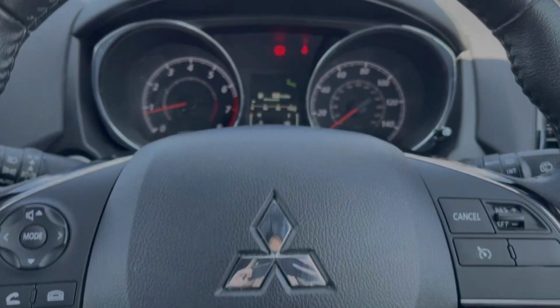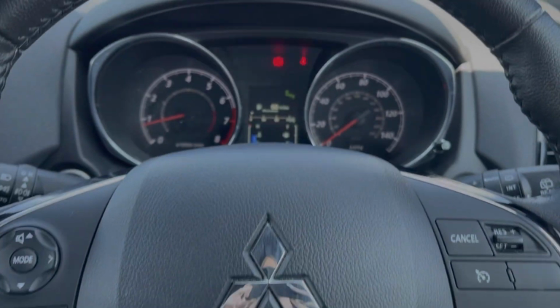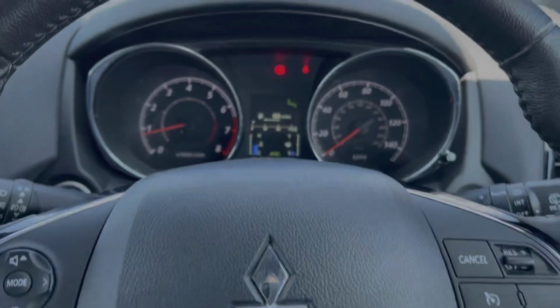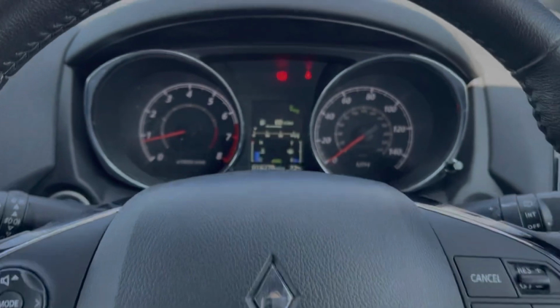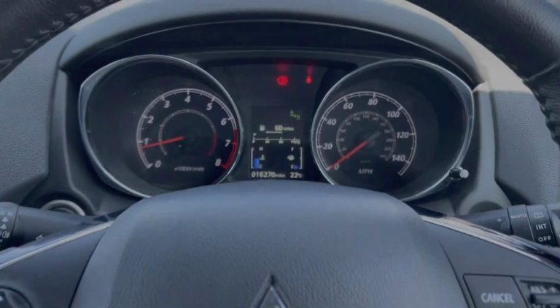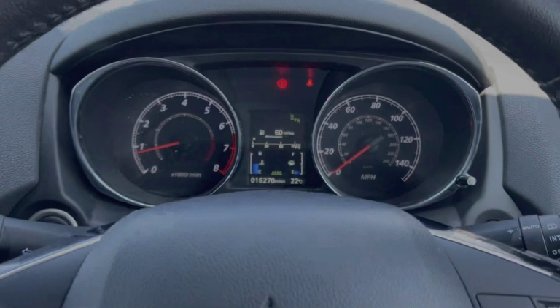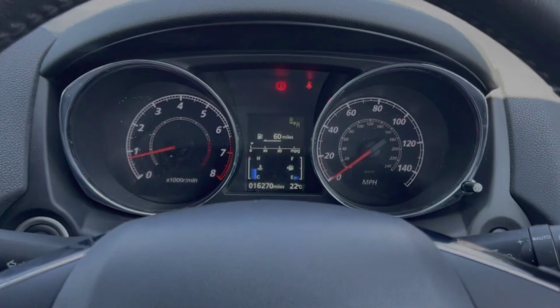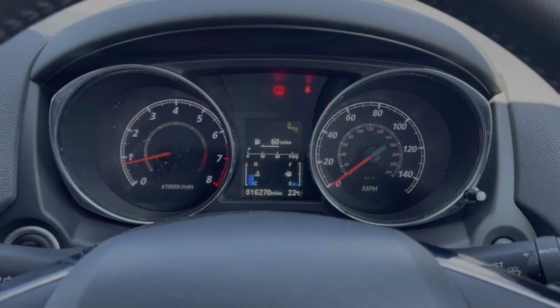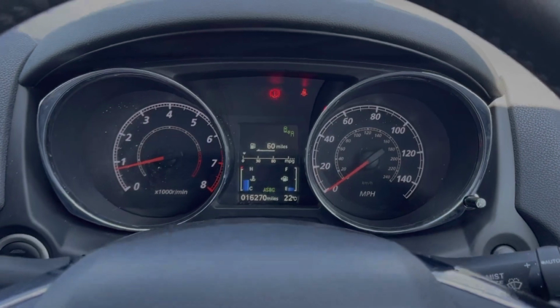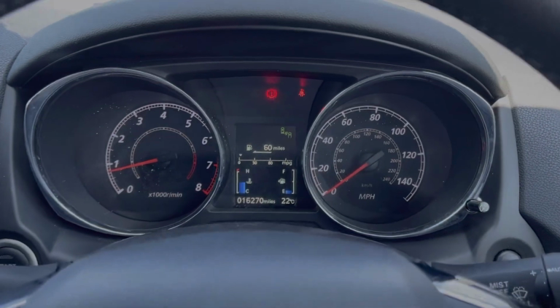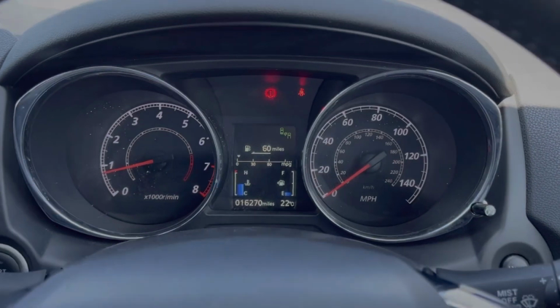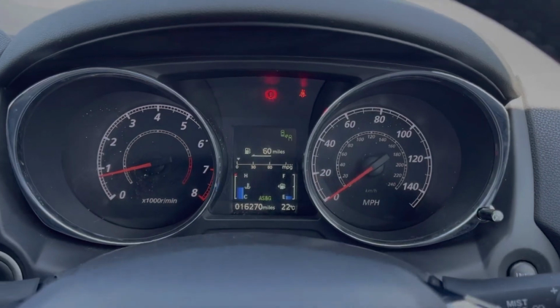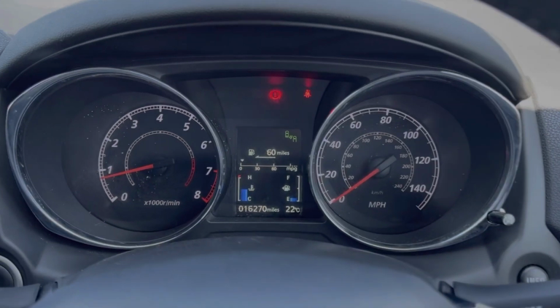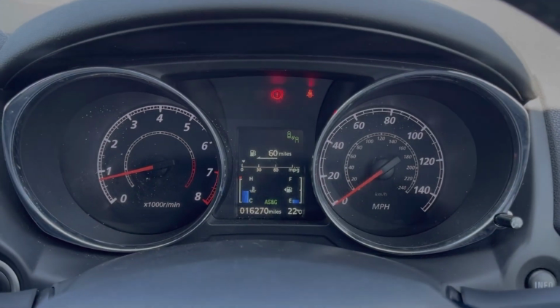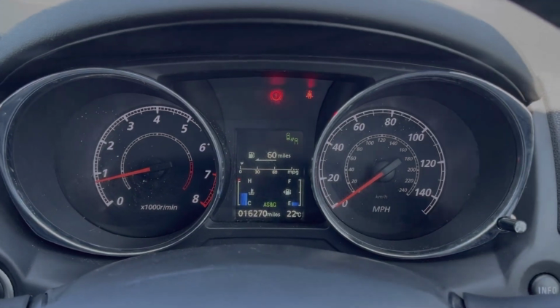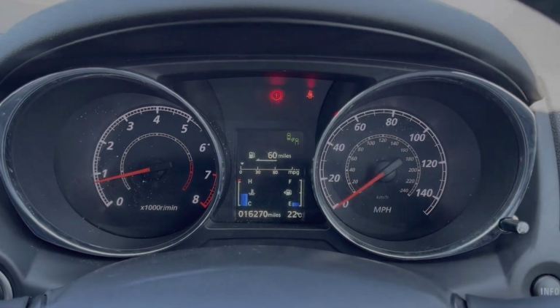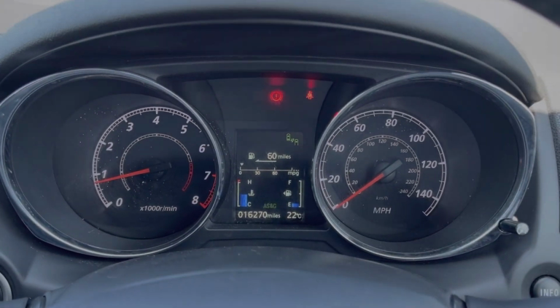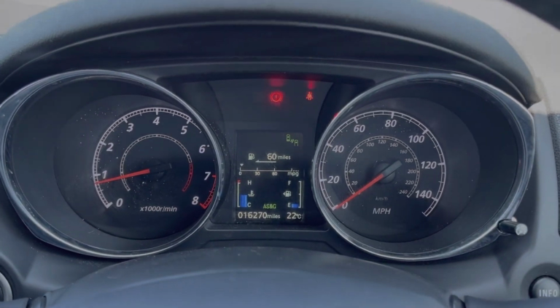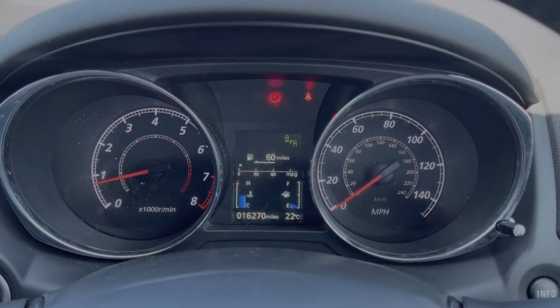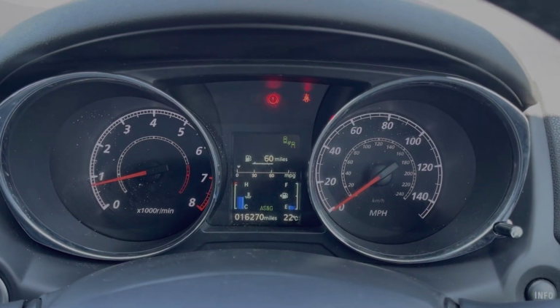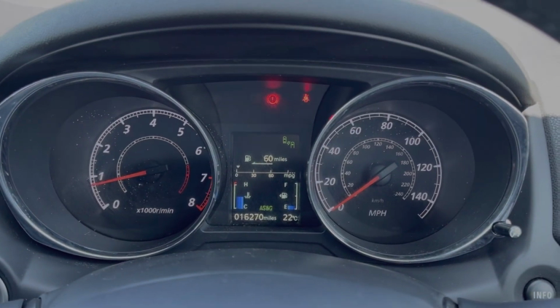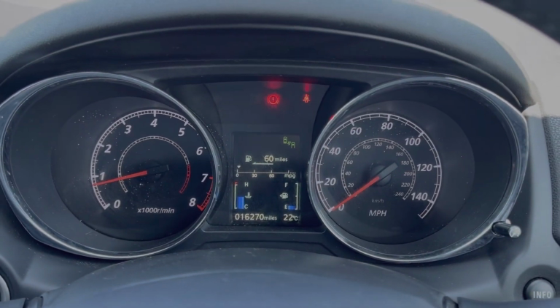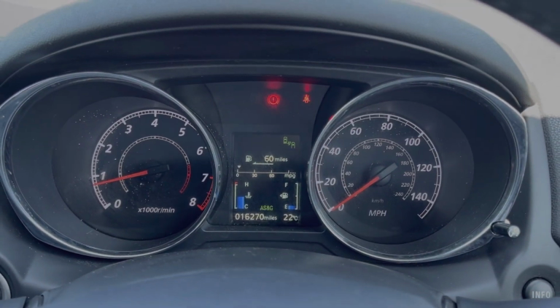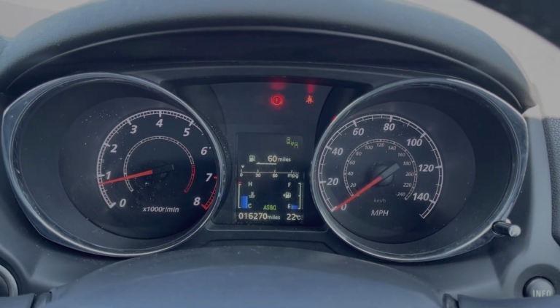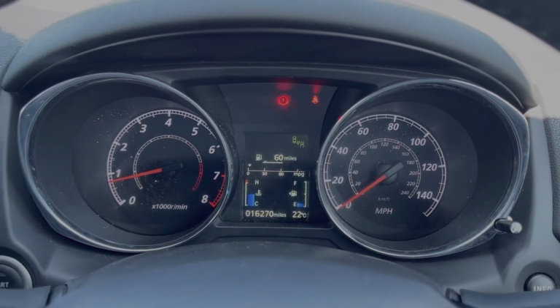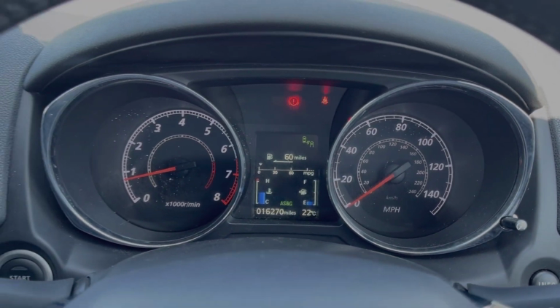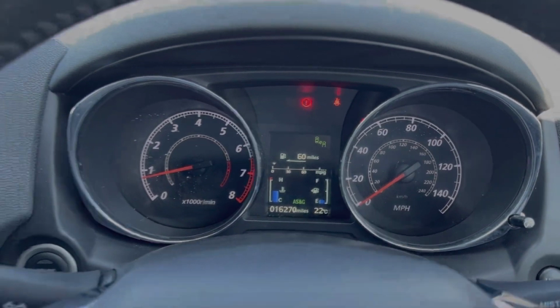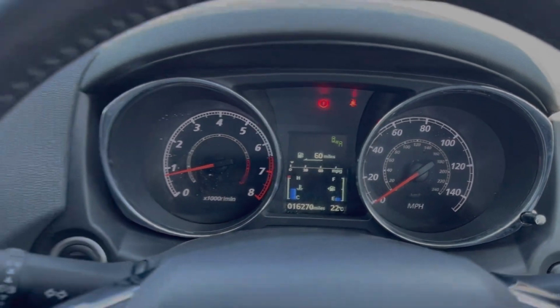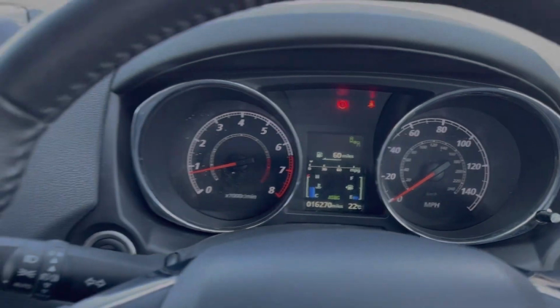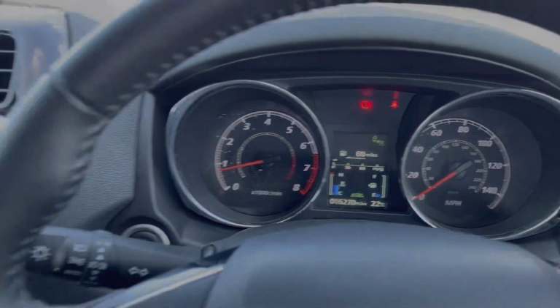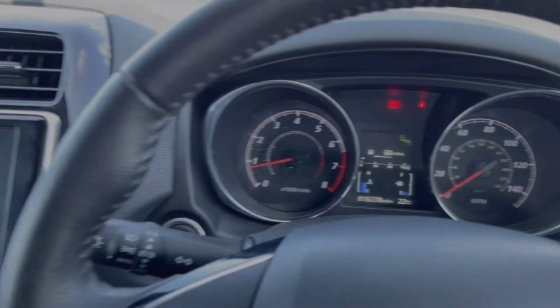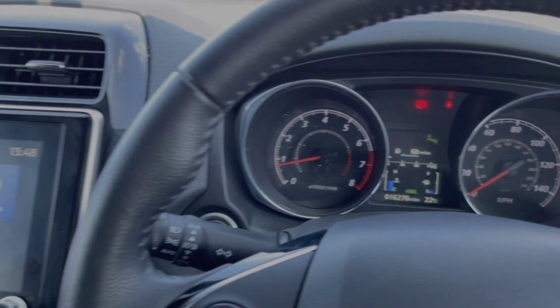Taking a look up at the dials, you can see you've got your exact mileage on there for you, along with access to your trip information.